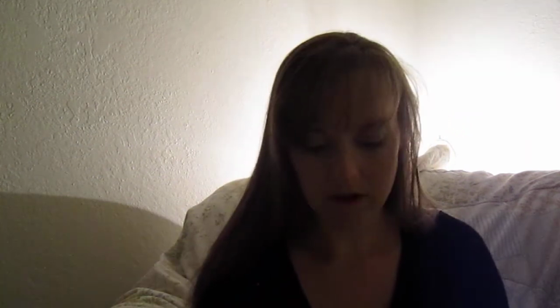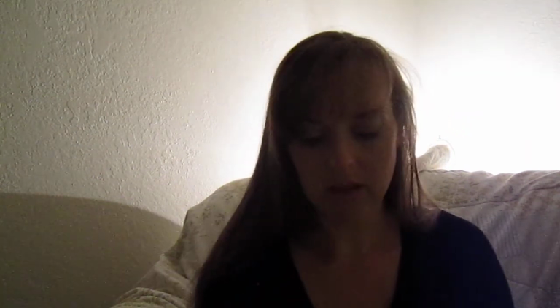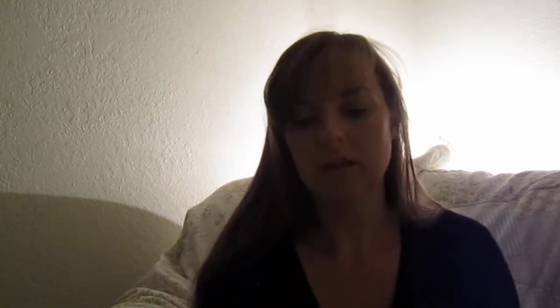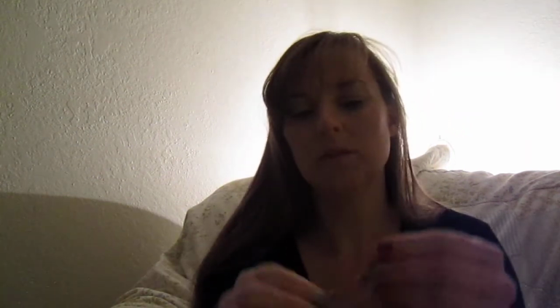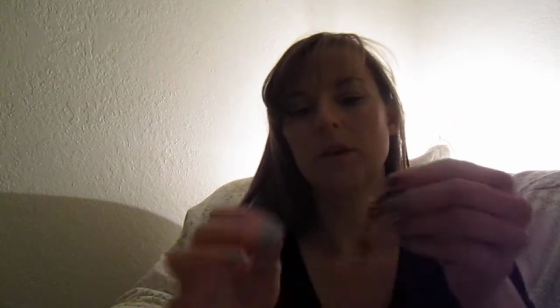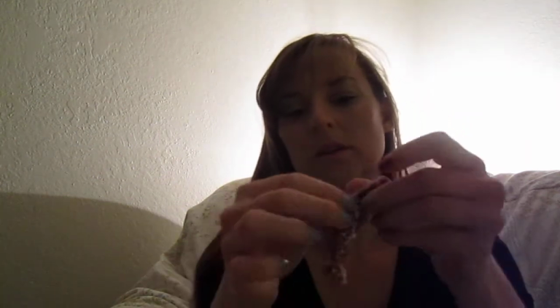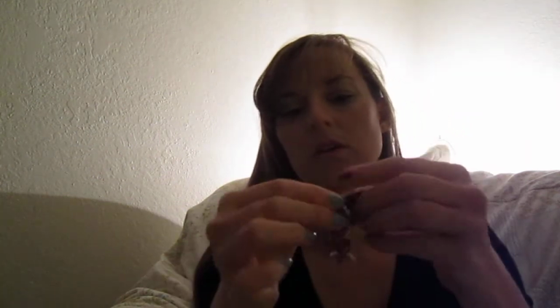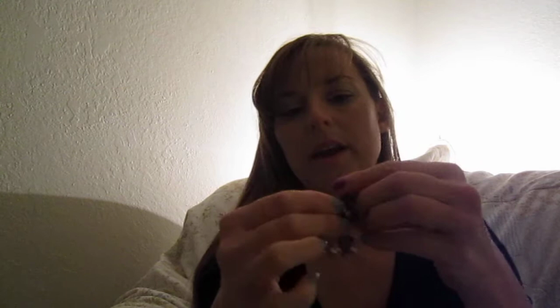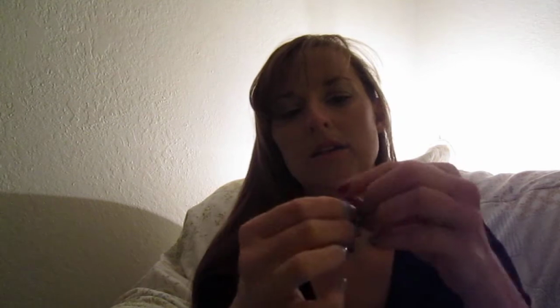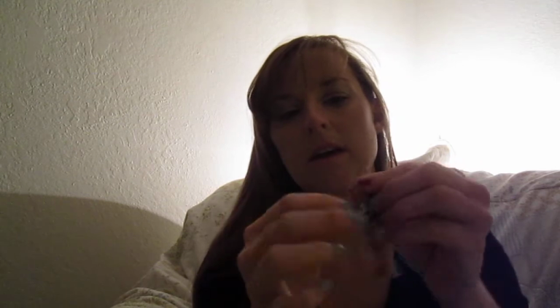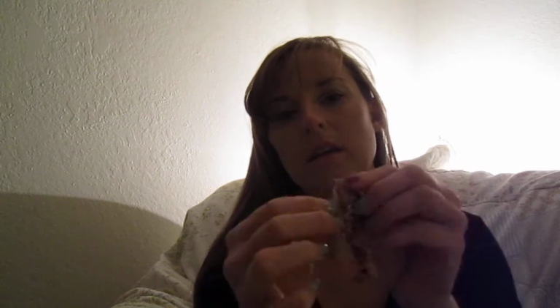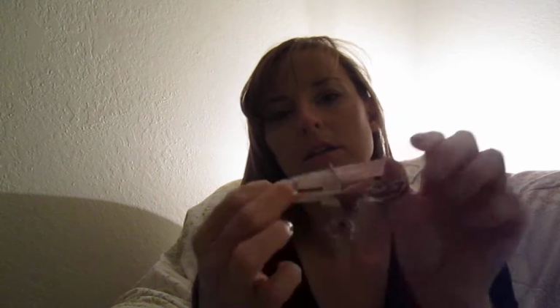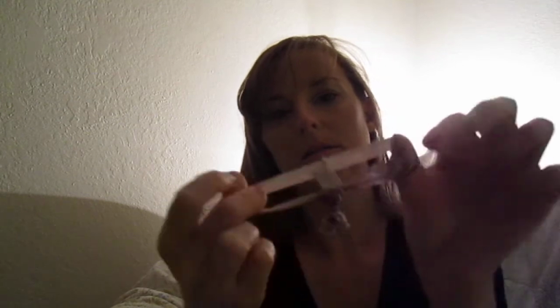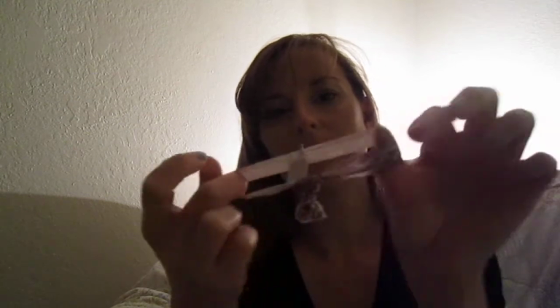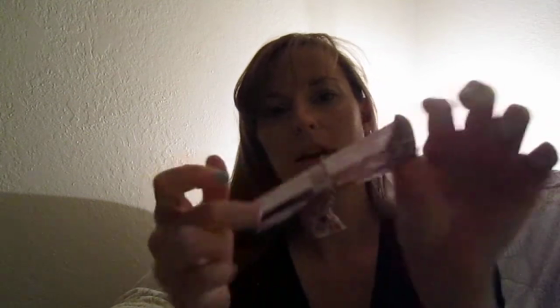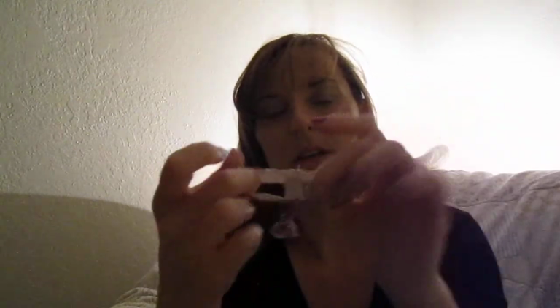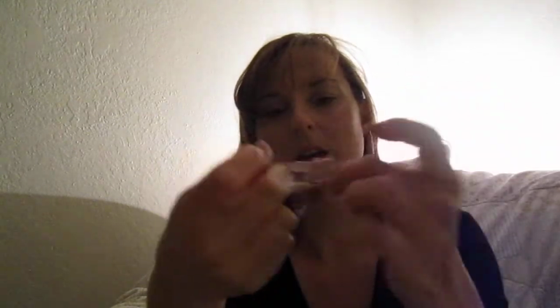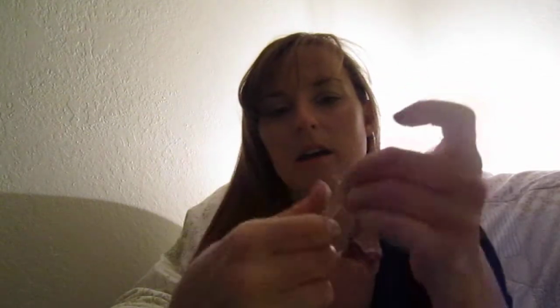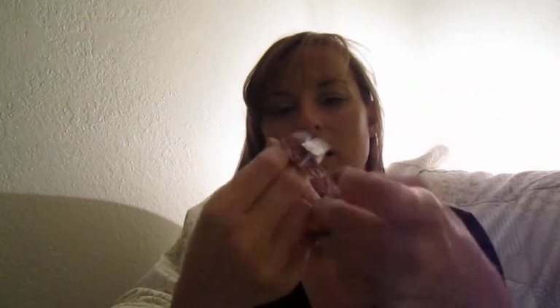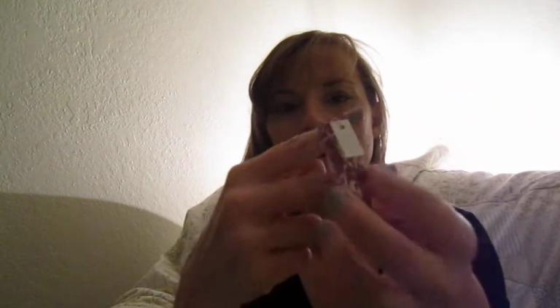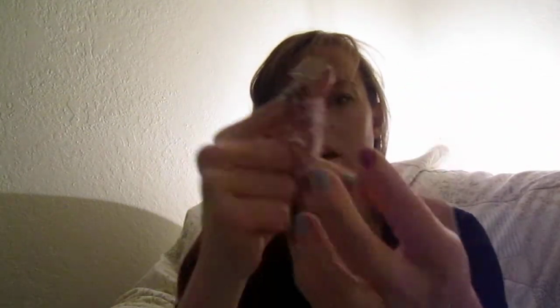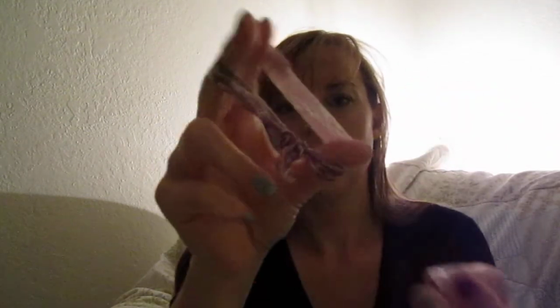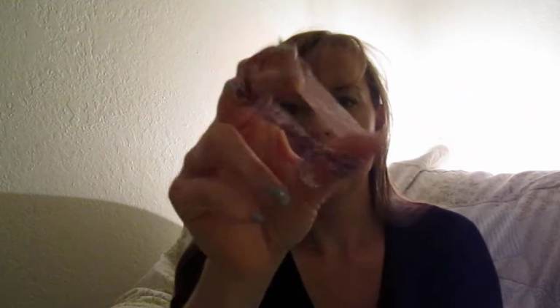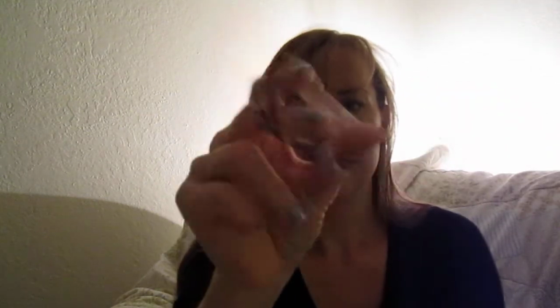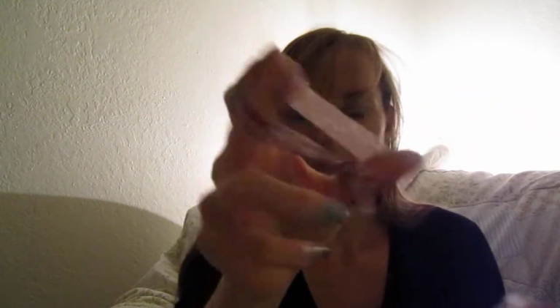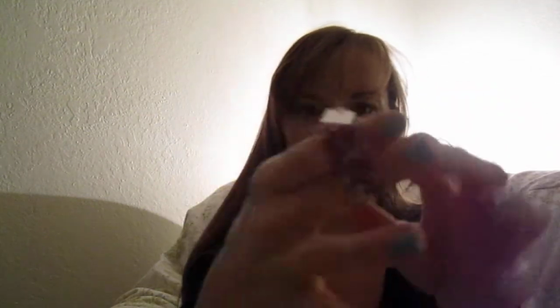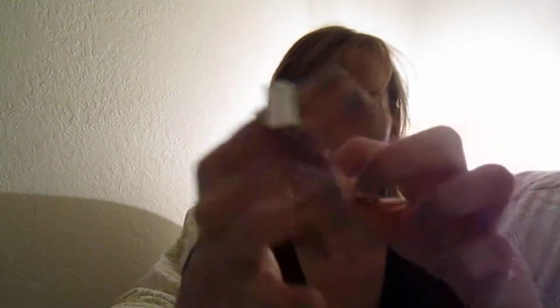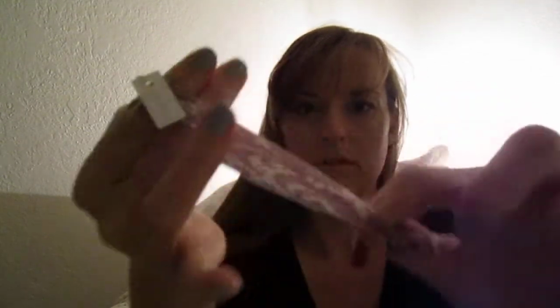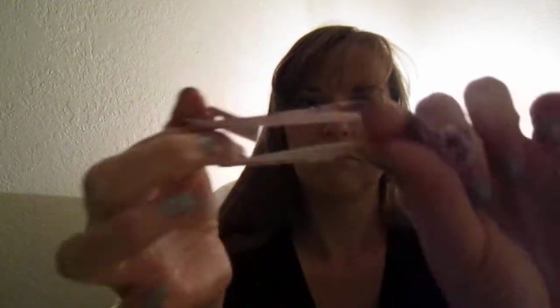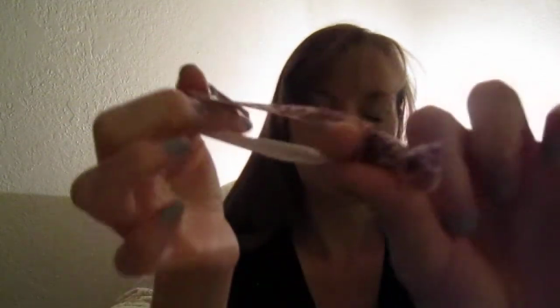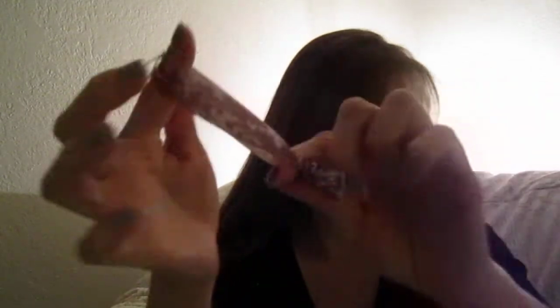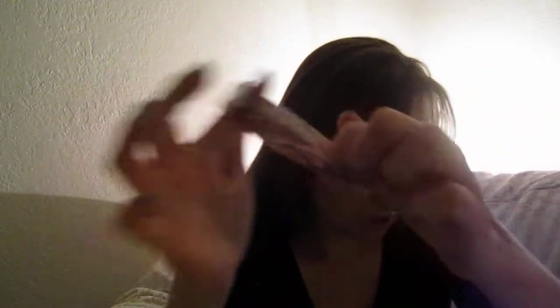Then there was one of these little hair tie things — a little hair tie, a little thingamajiggy.